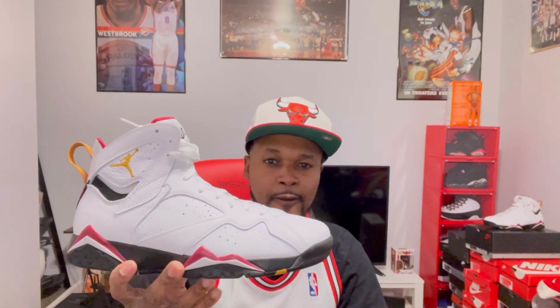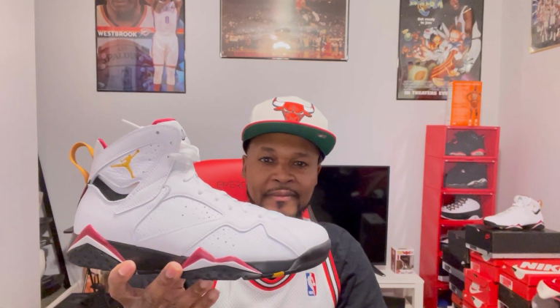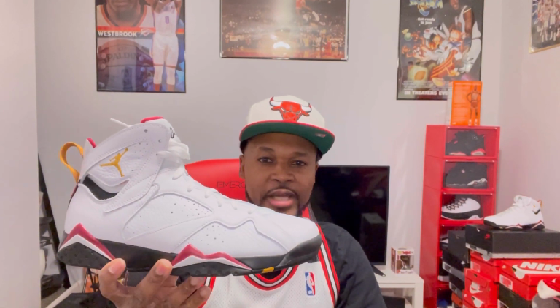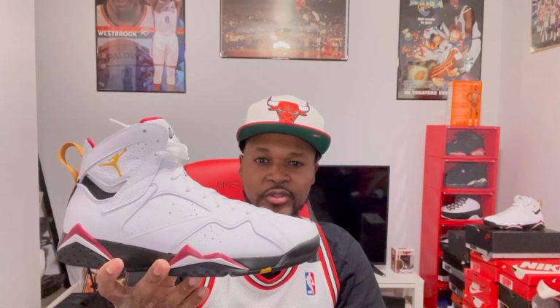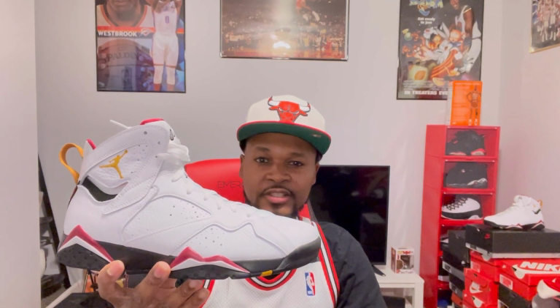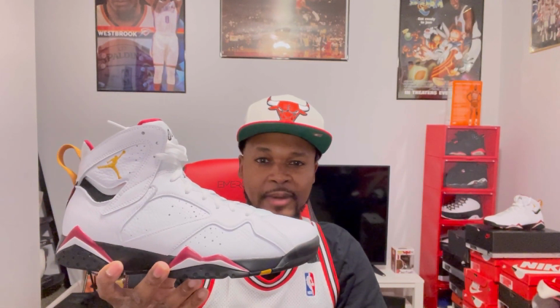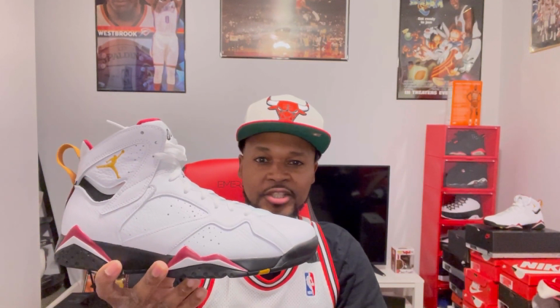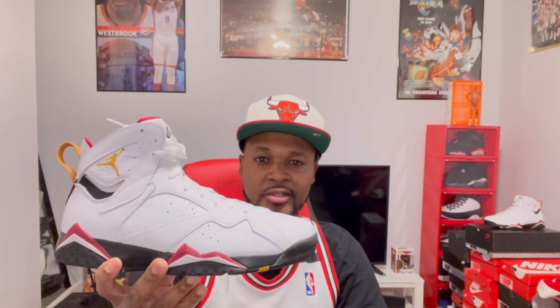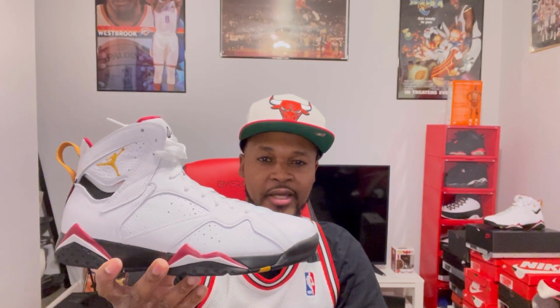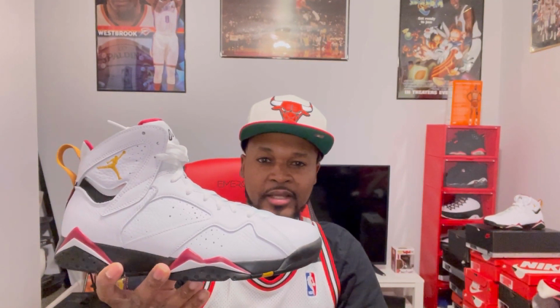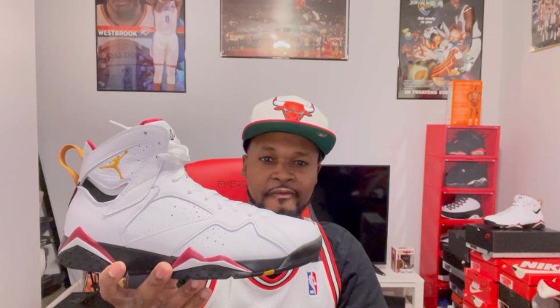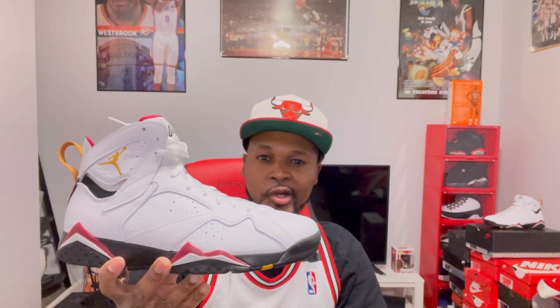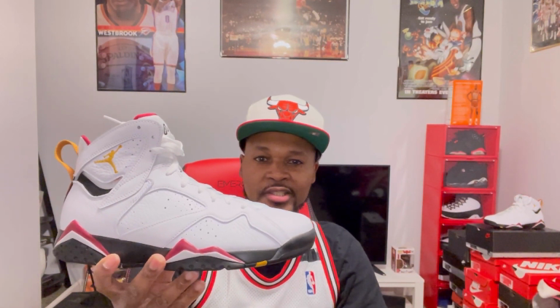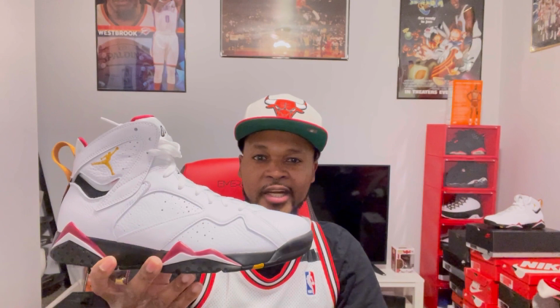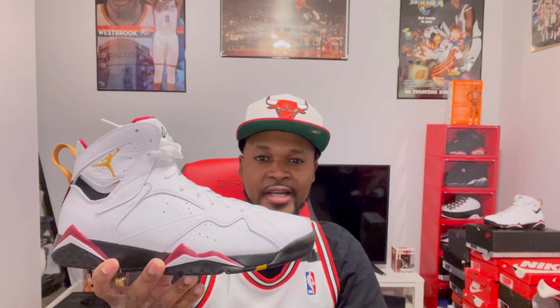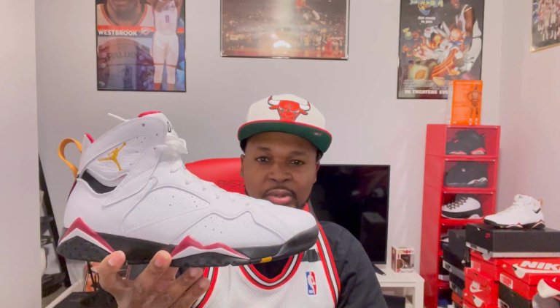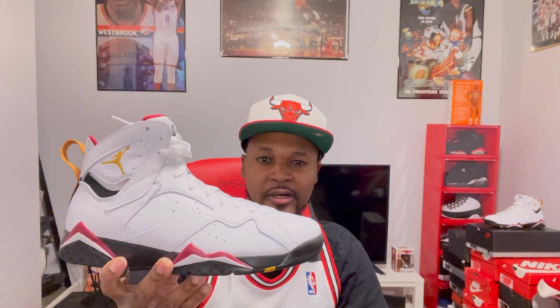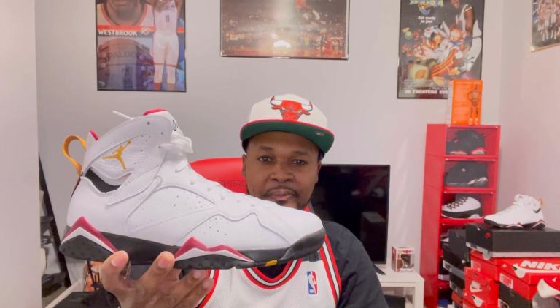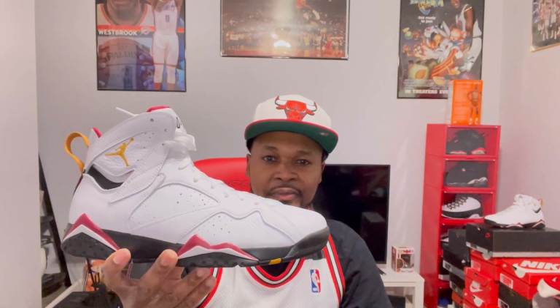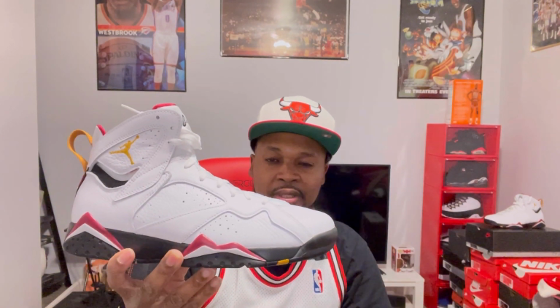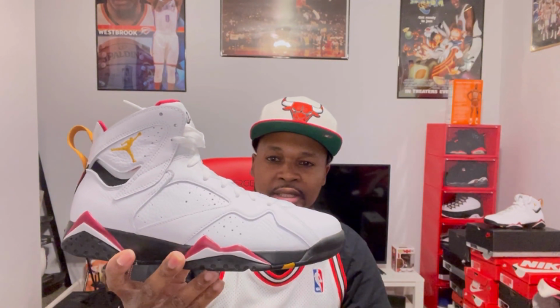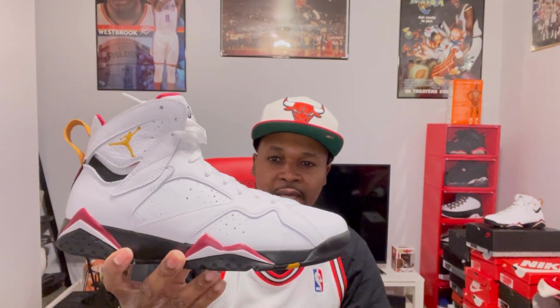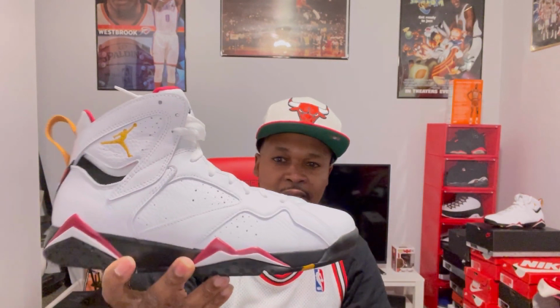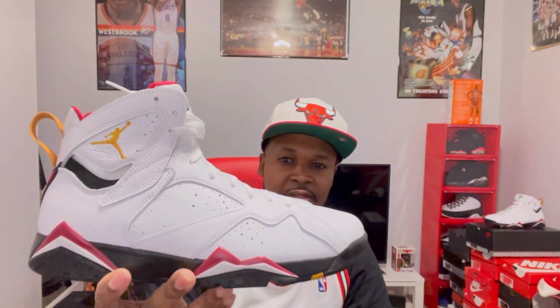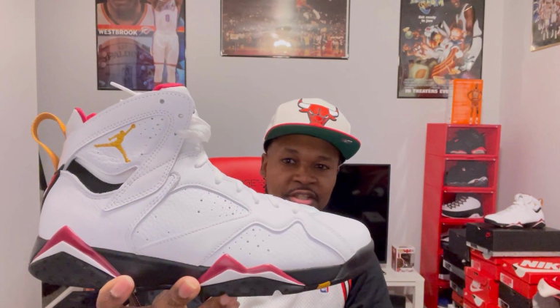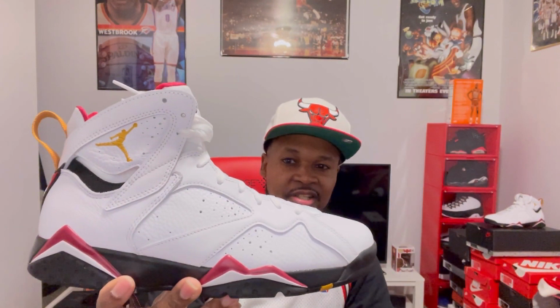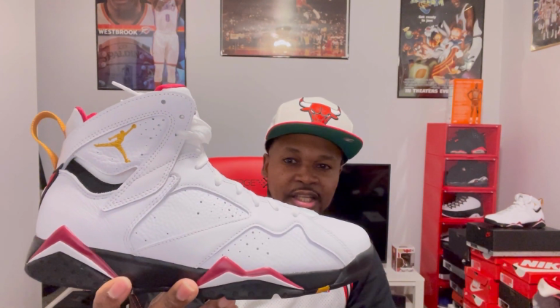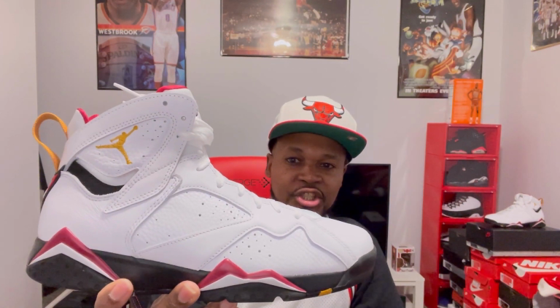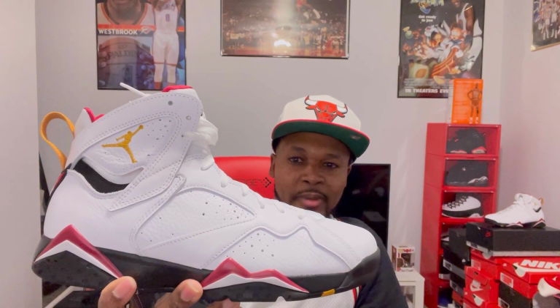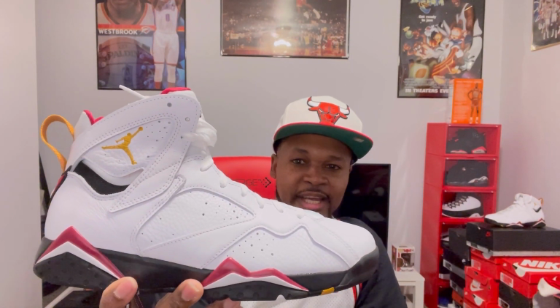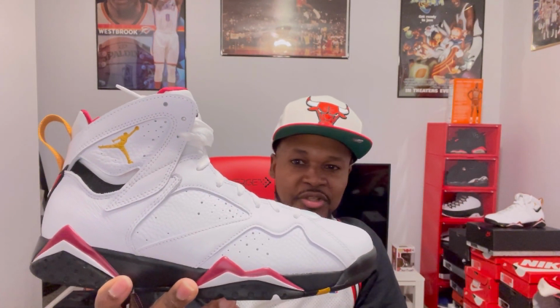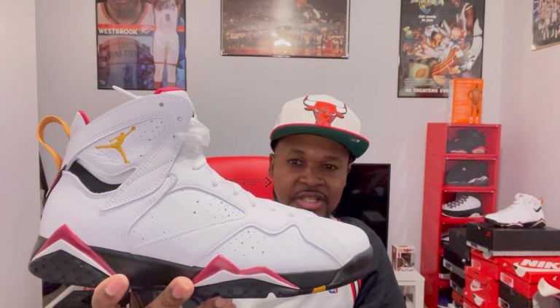I've been waiting for these to come out this year, man. Very excited about this pickup — it's just a clean shoe, man, as you can see.